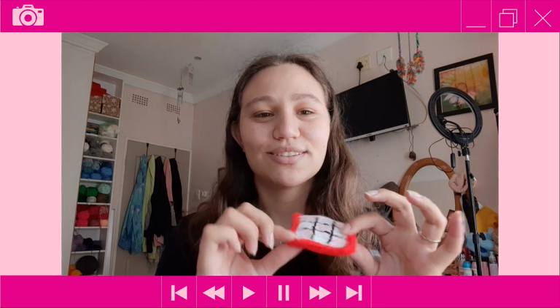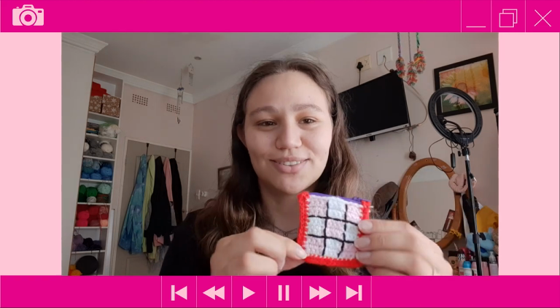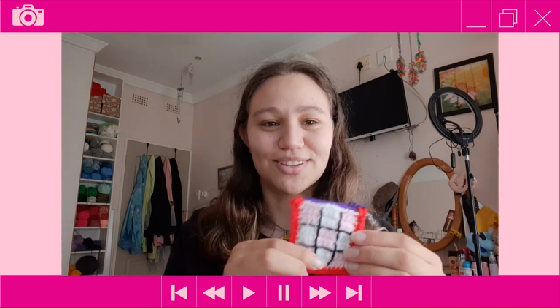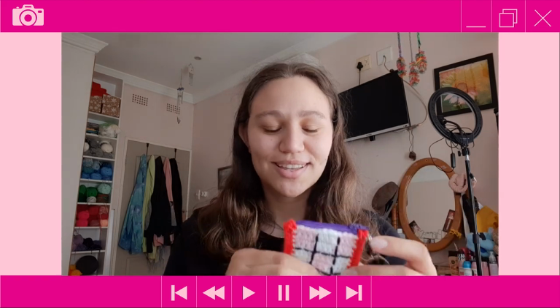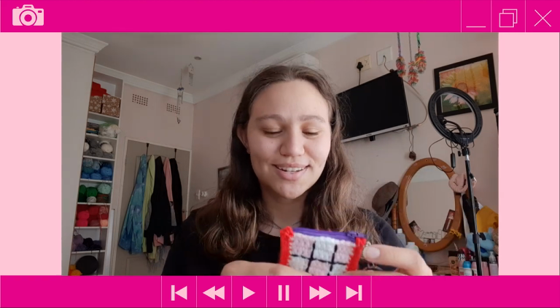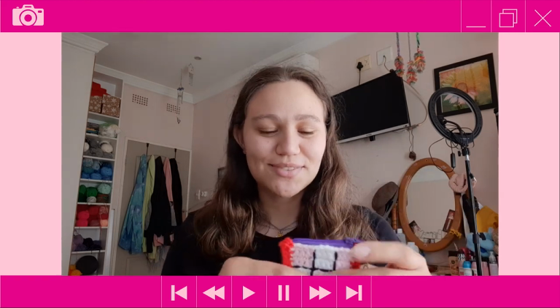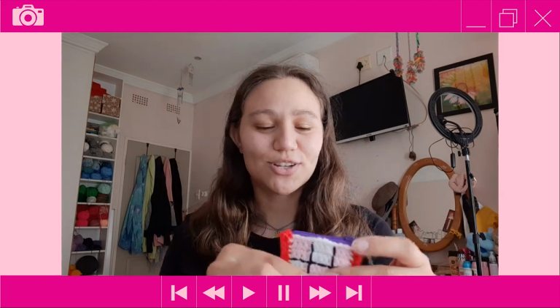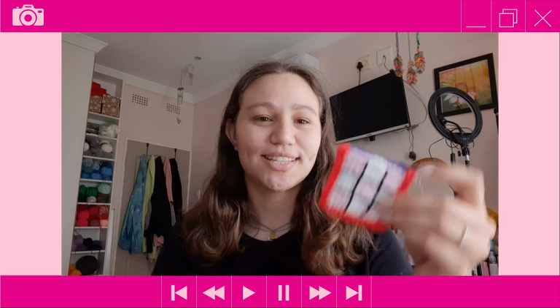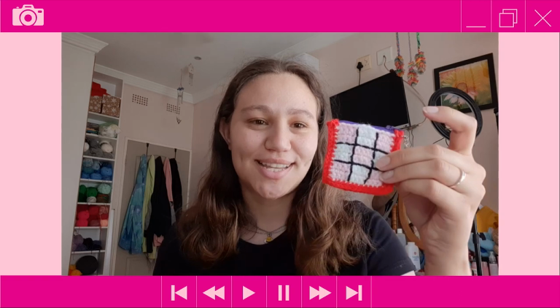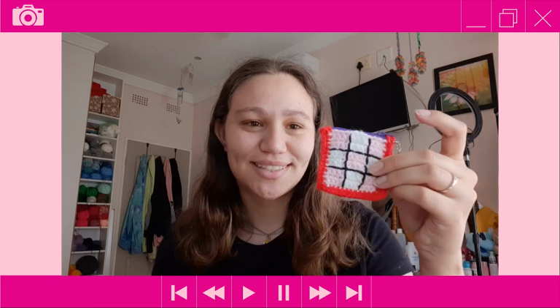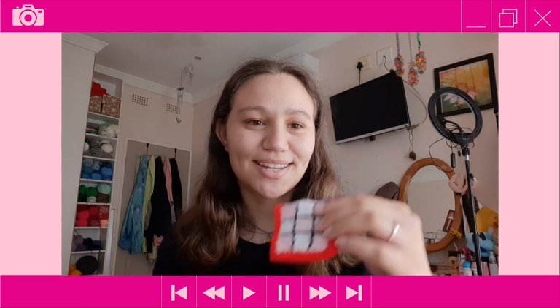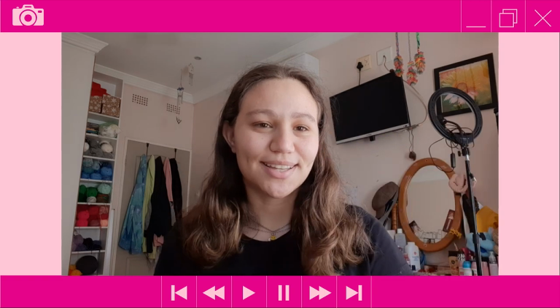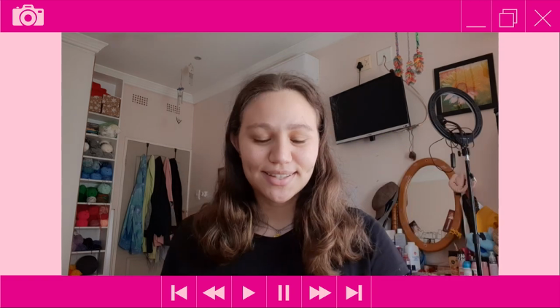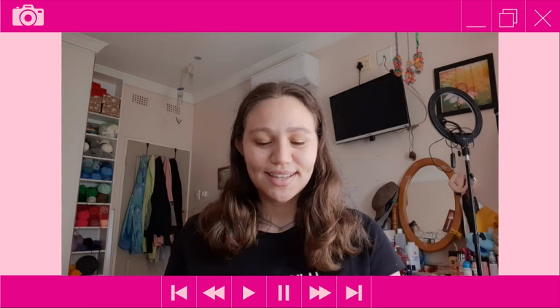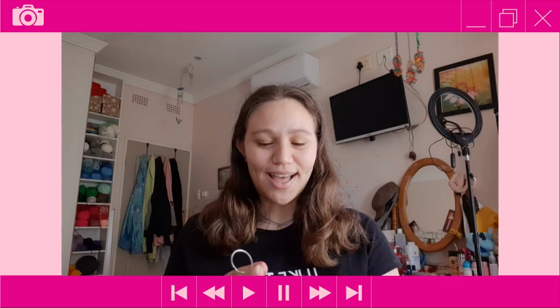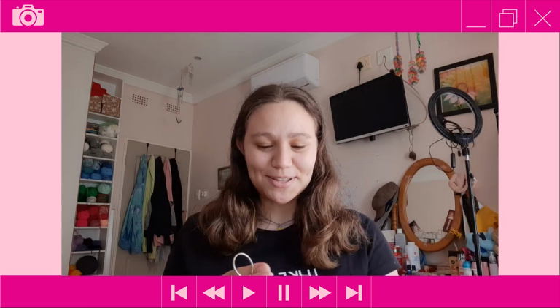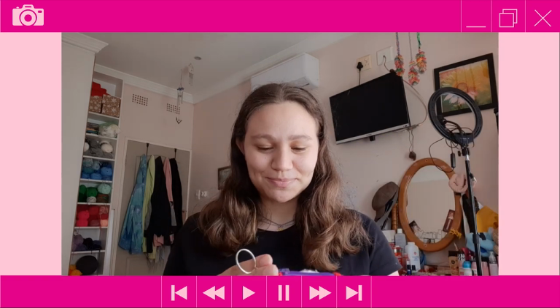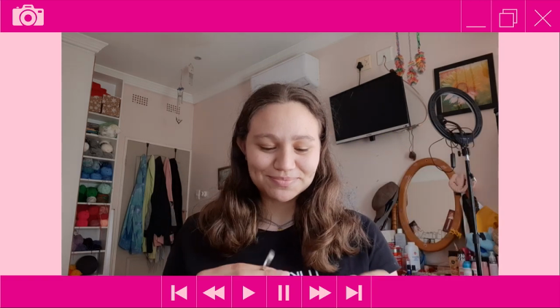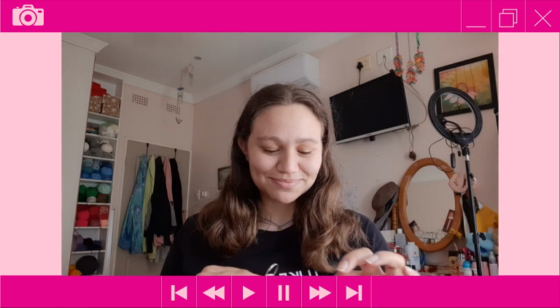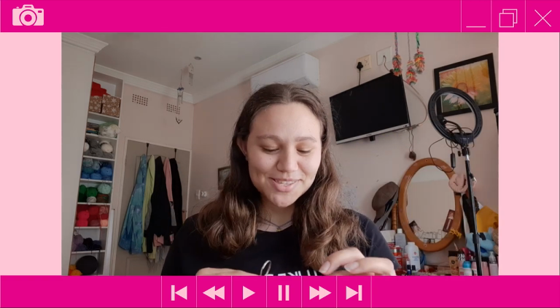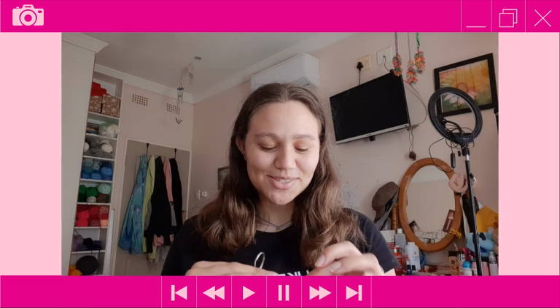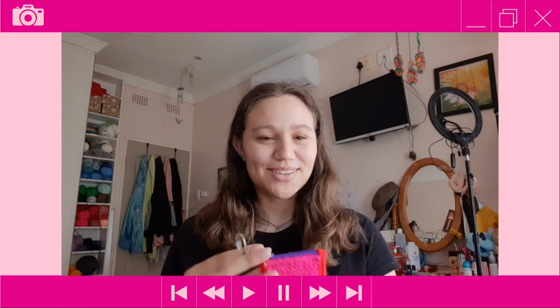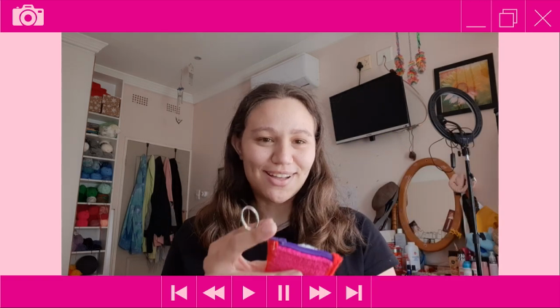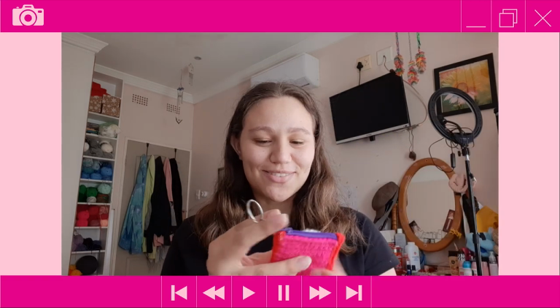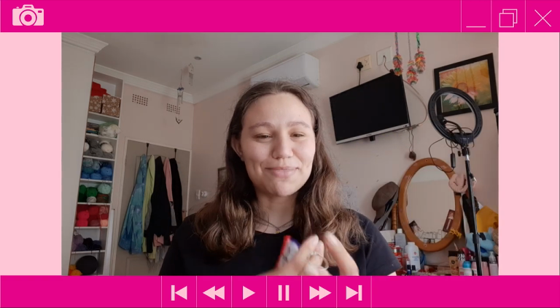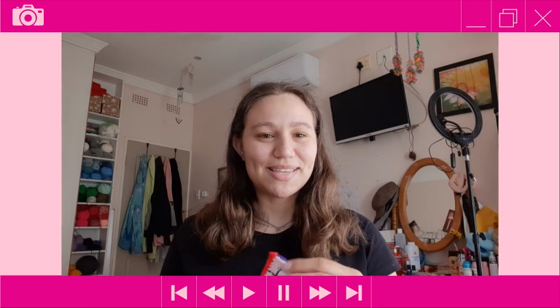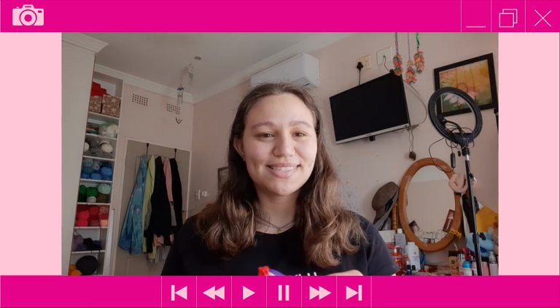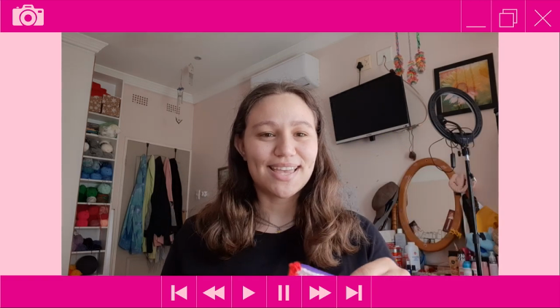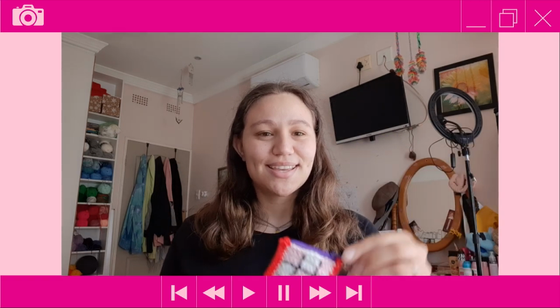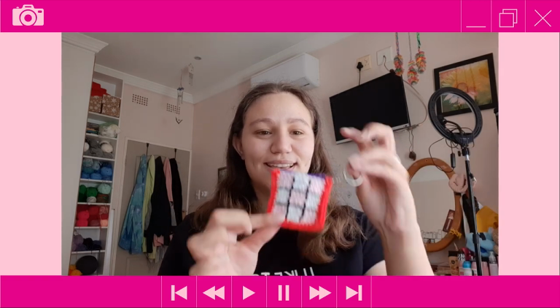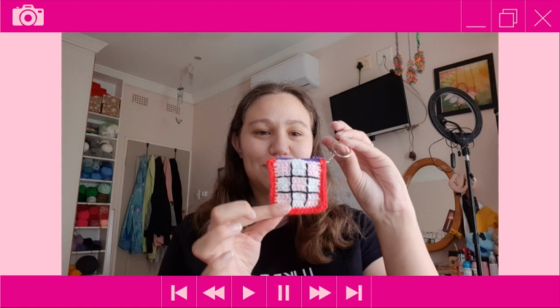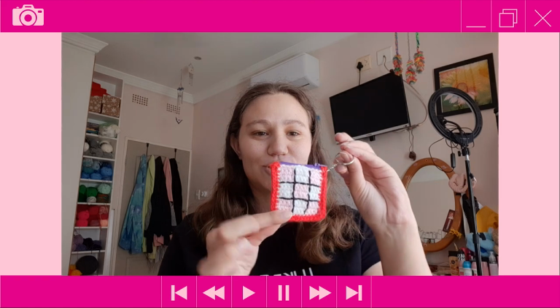The zip keeps it flat, and even the hearts inside make it barely look padded. So with that being said, let me show you the materials.